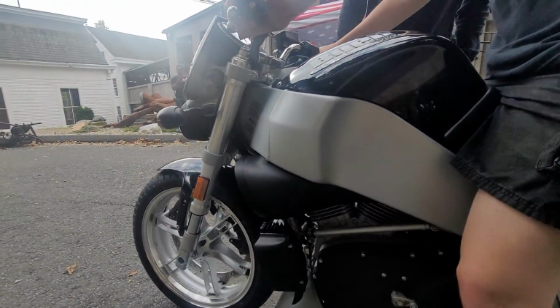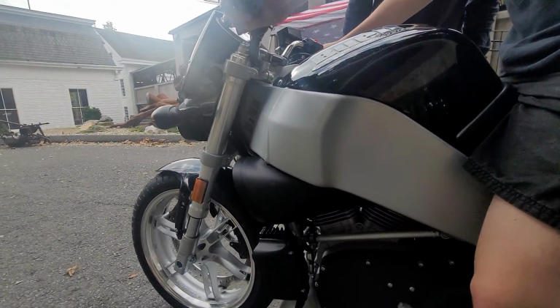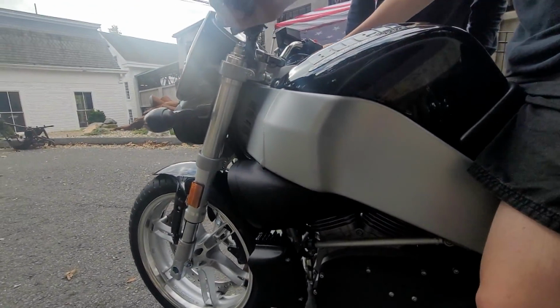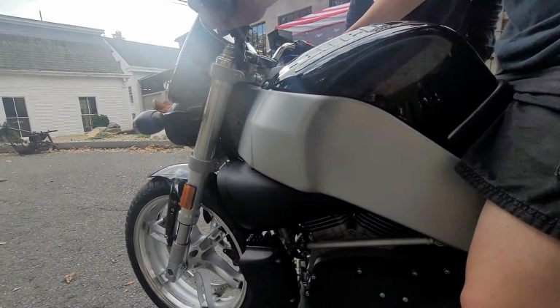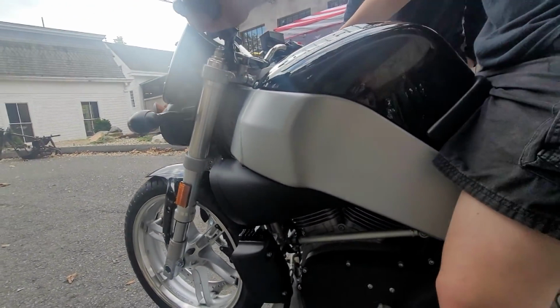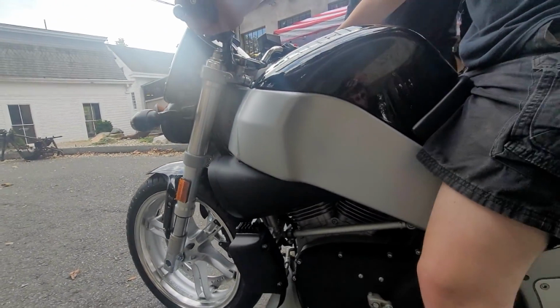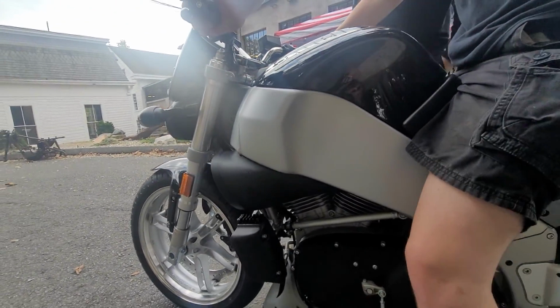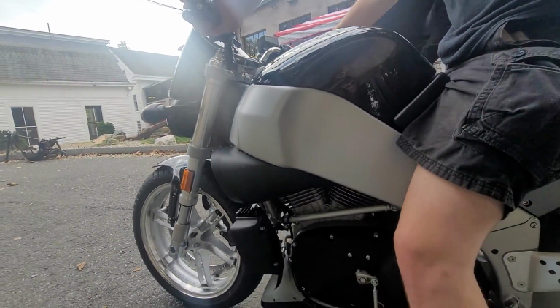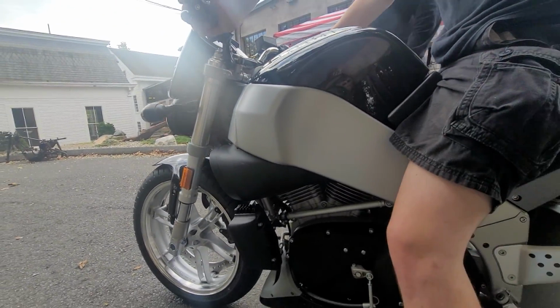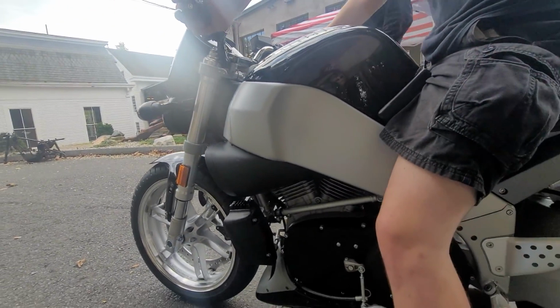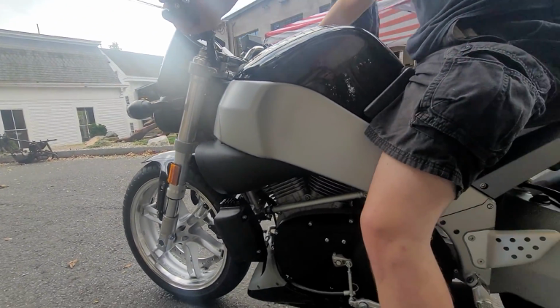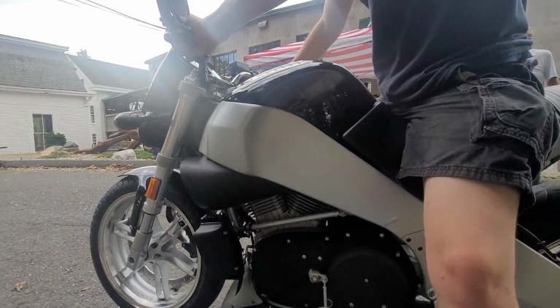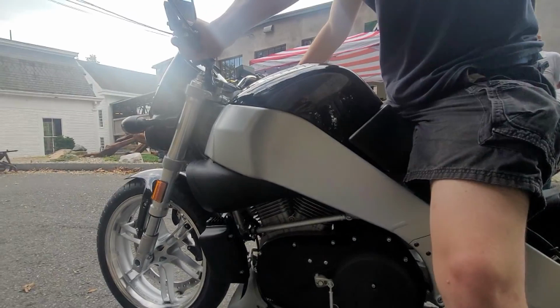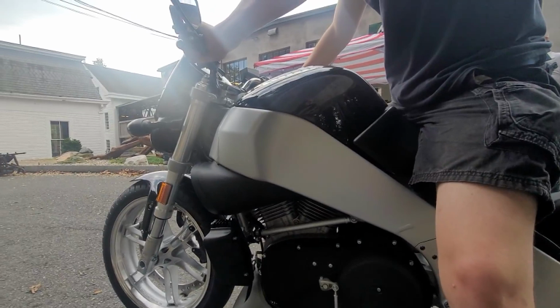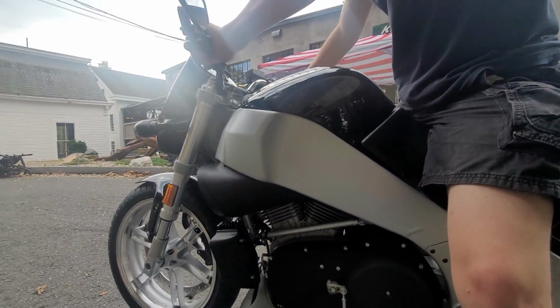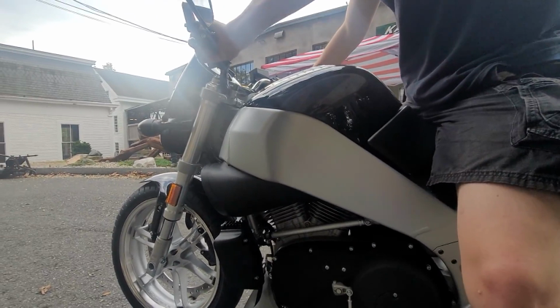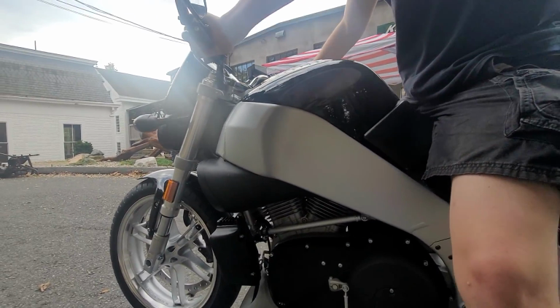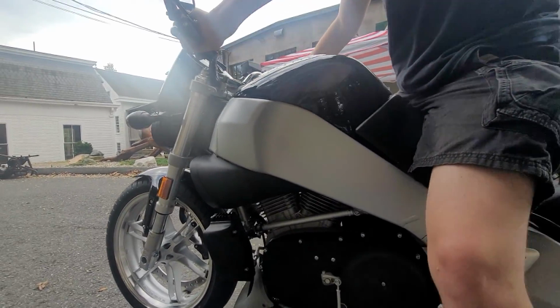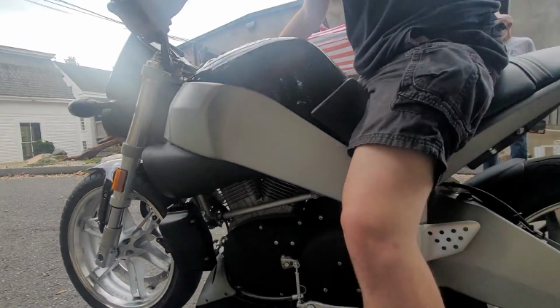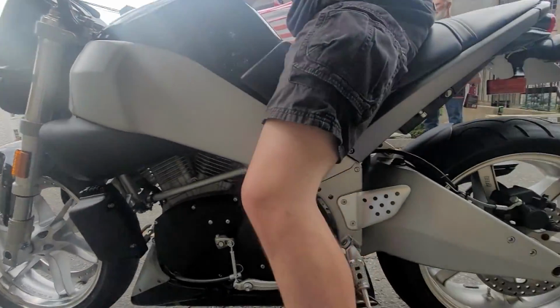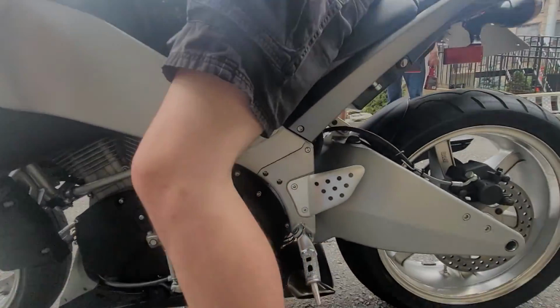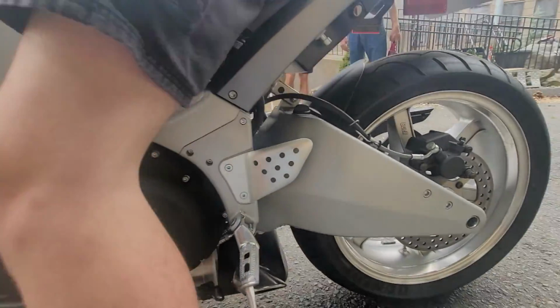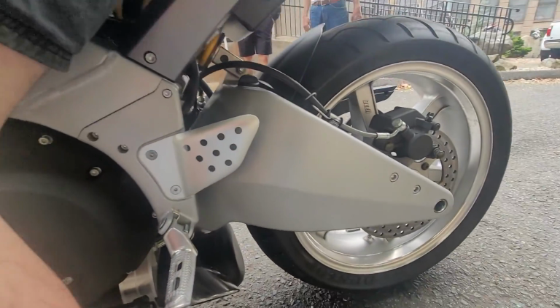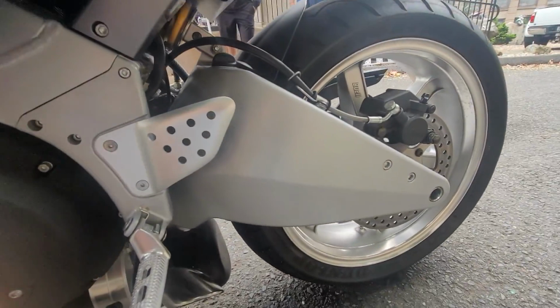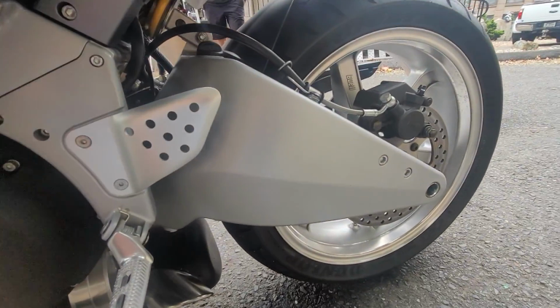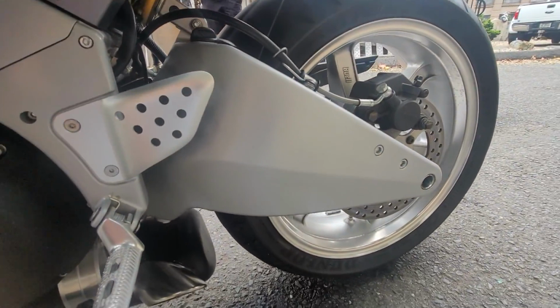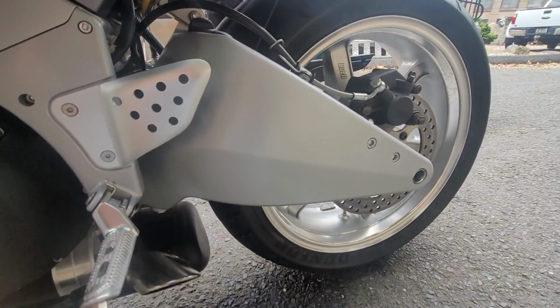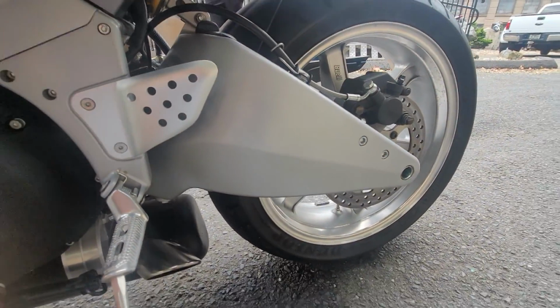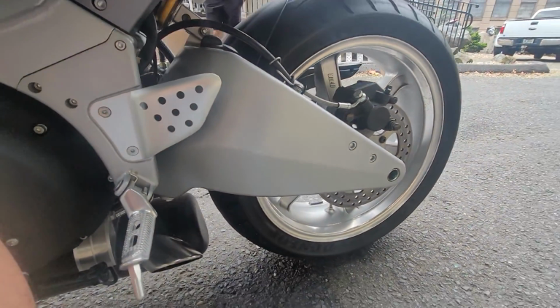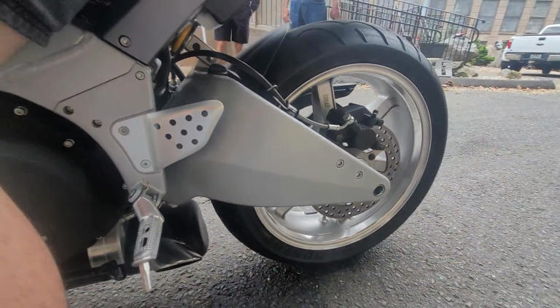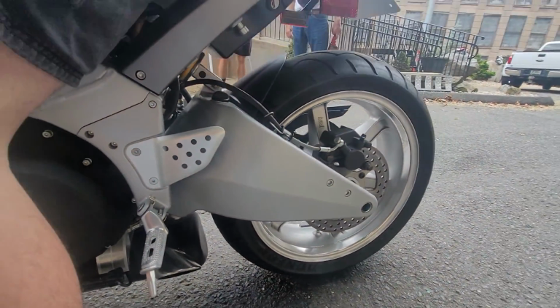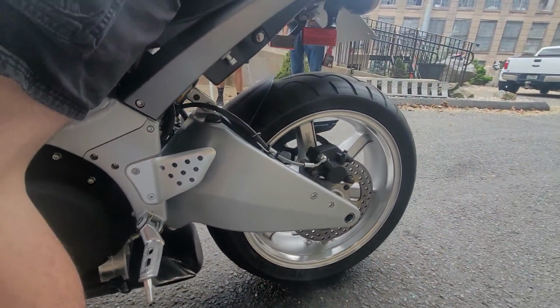Fuel is in the frame. Oil in the swing arm. Now that's the kind of innovation.